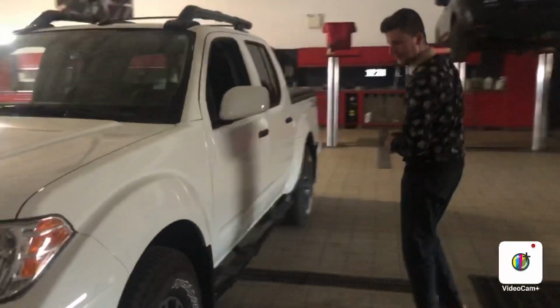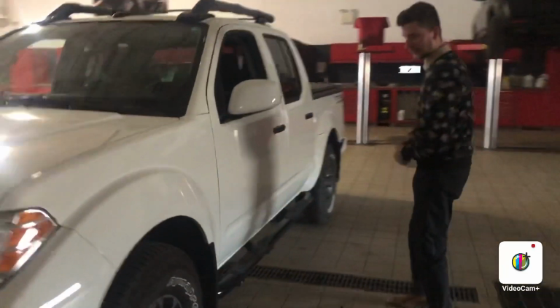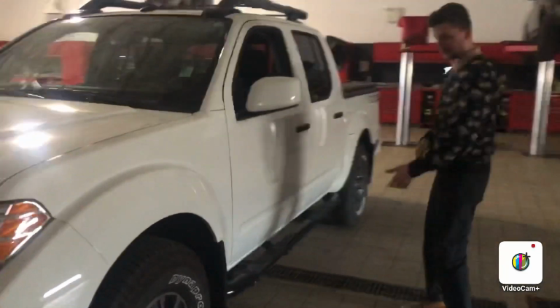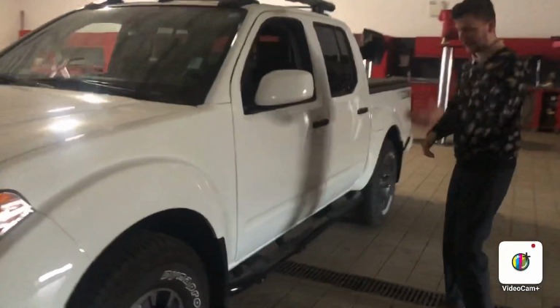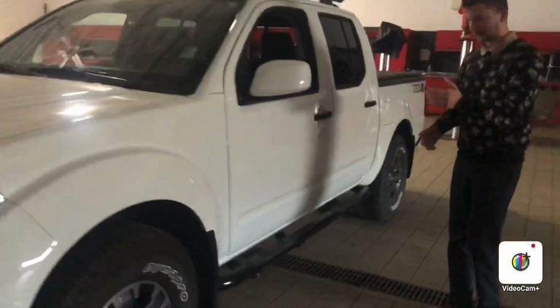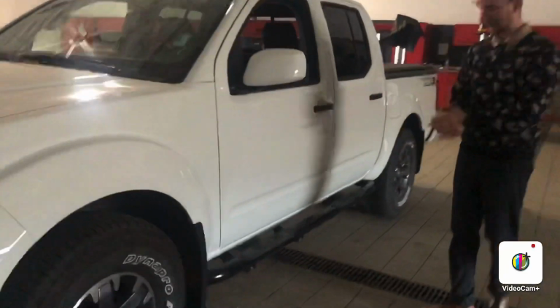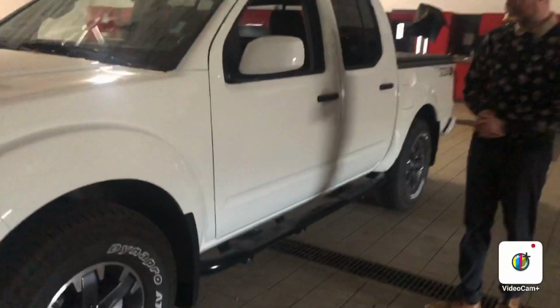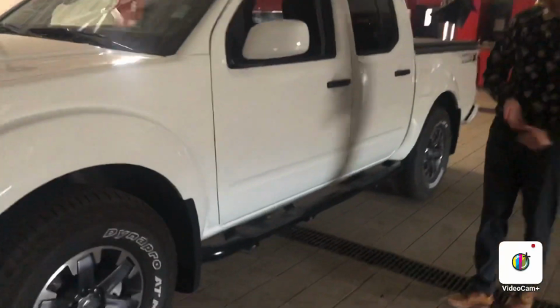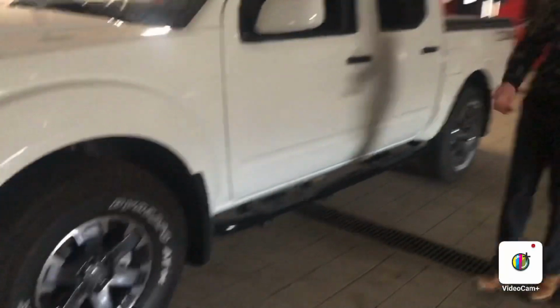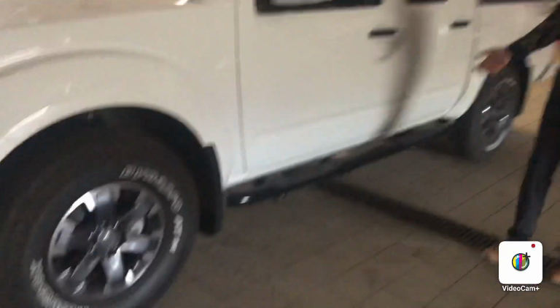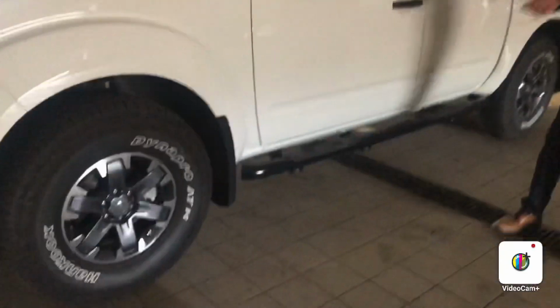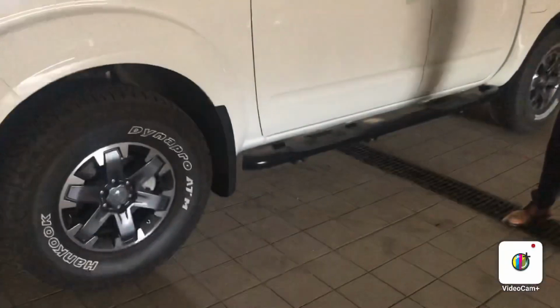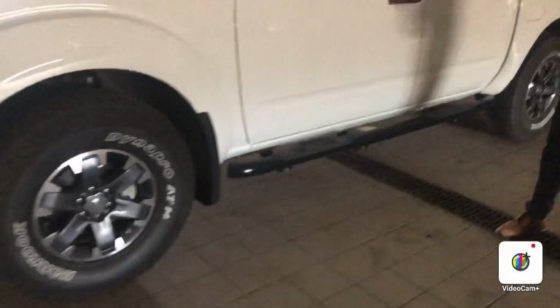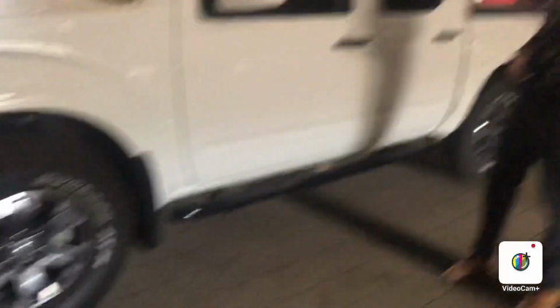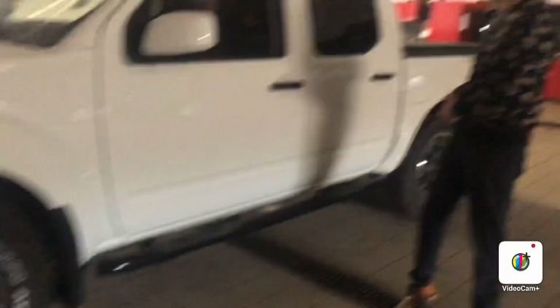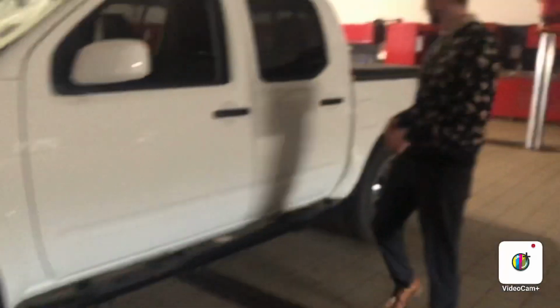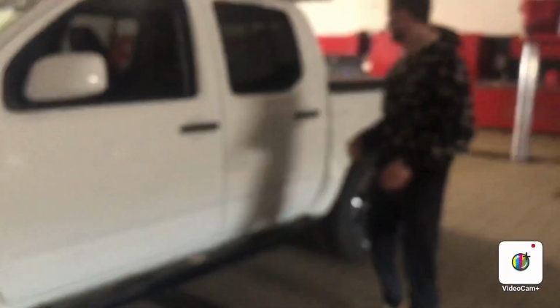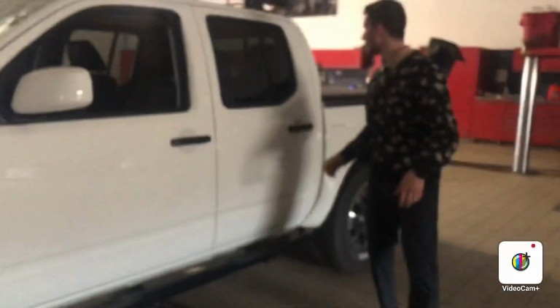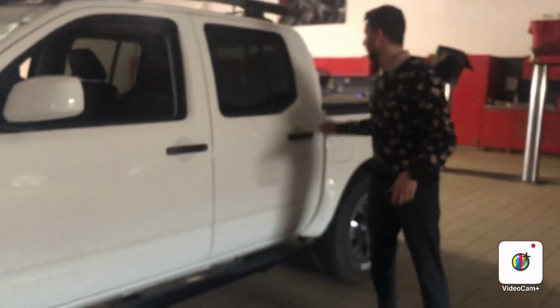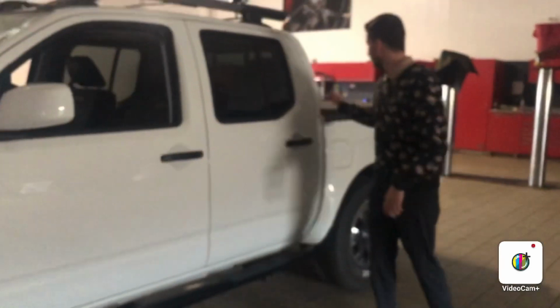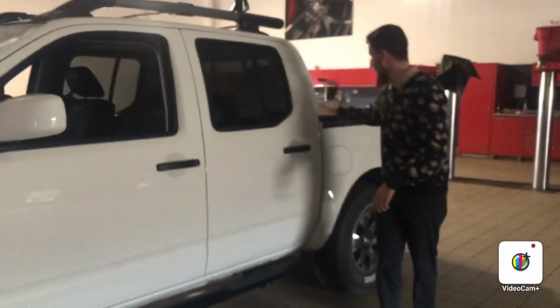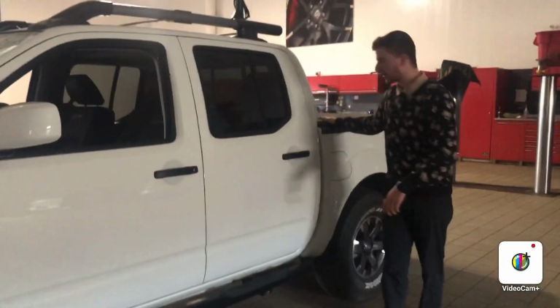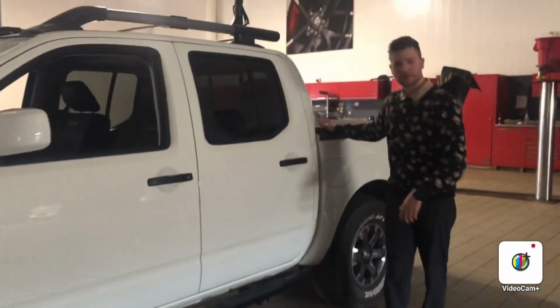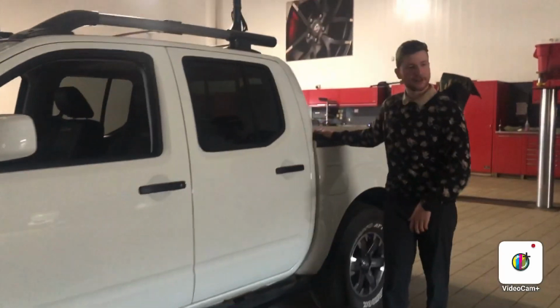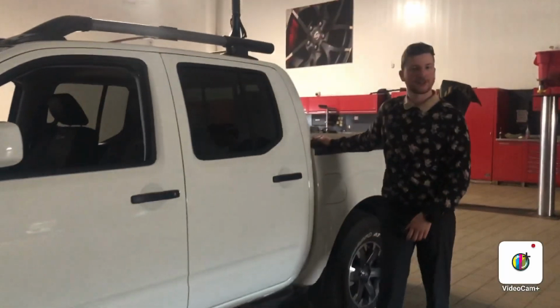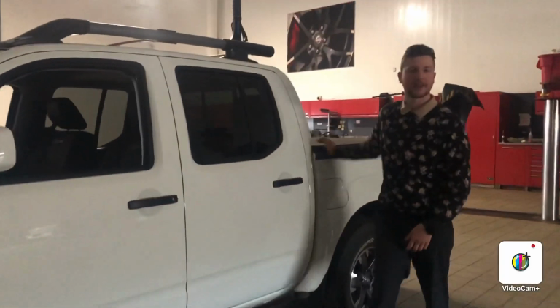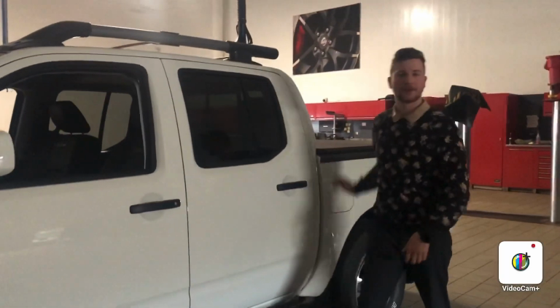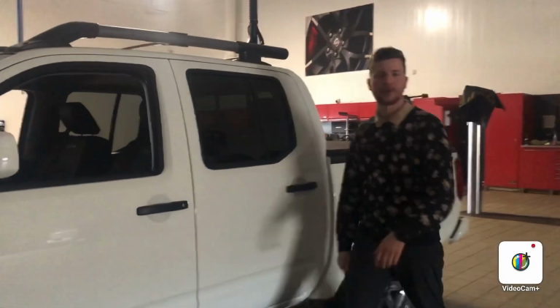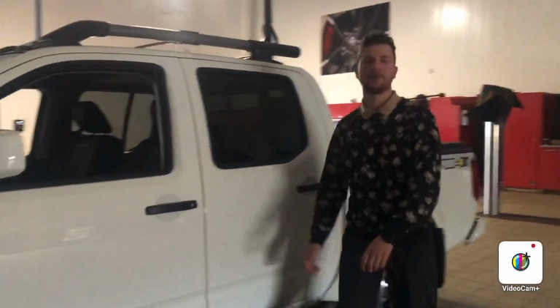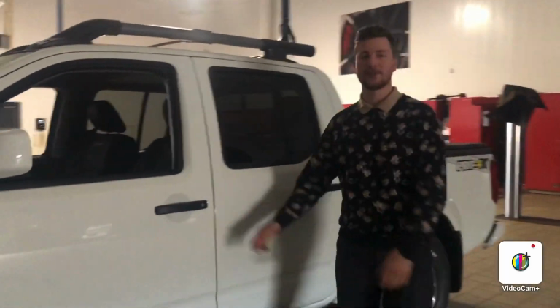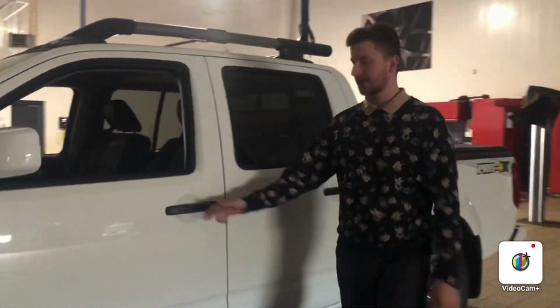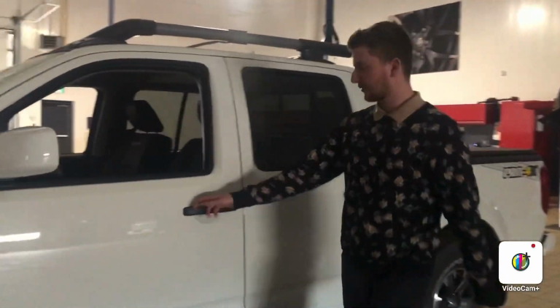The tire is basically brand new. You do have the side steps on this one. There's also a tonneau cover that was added on by a previous customer.